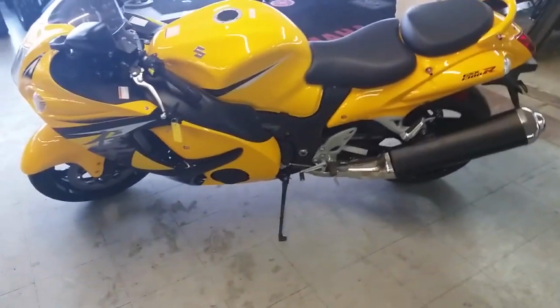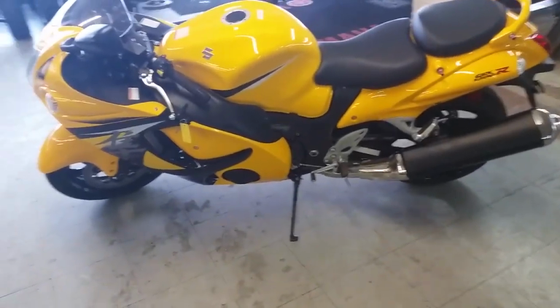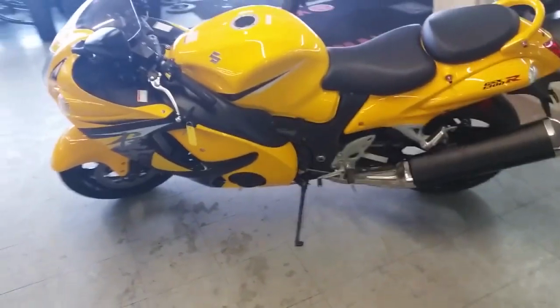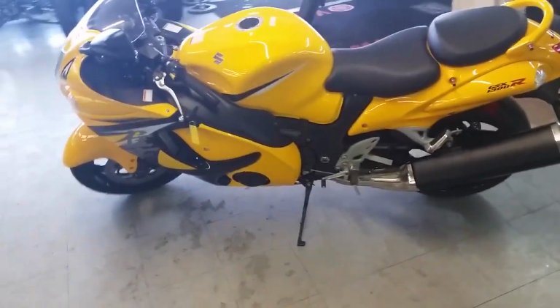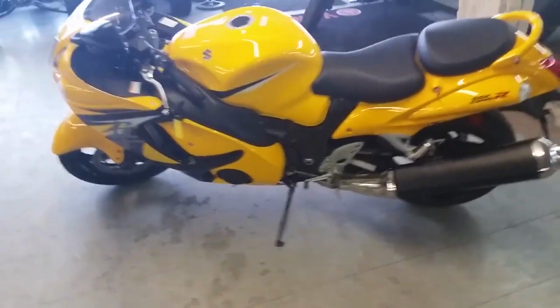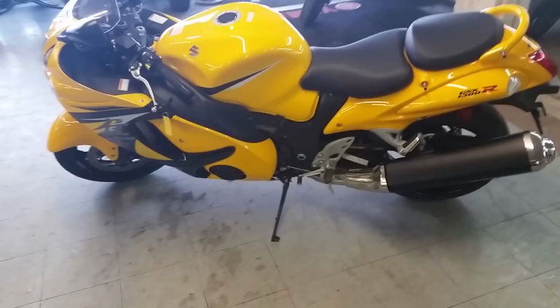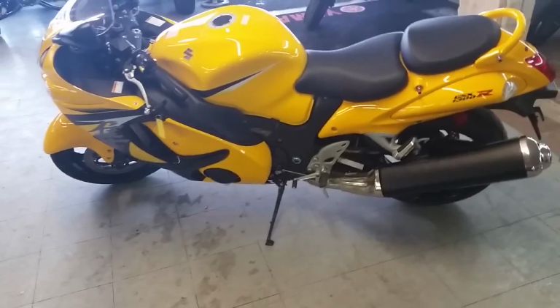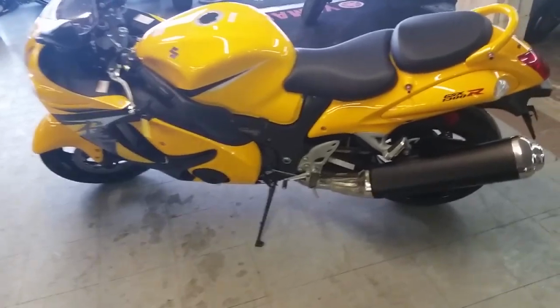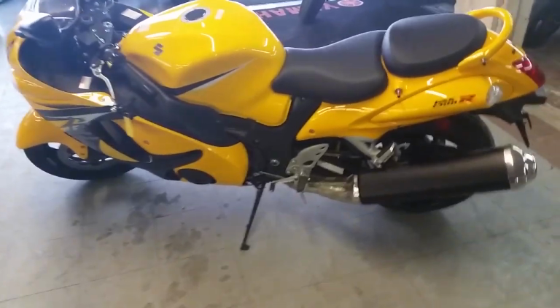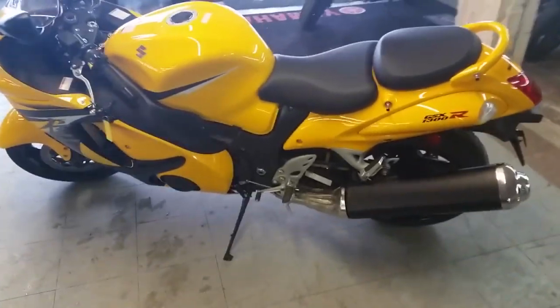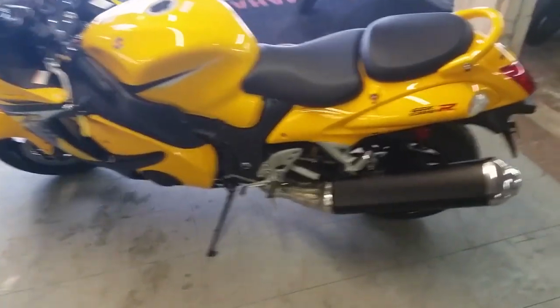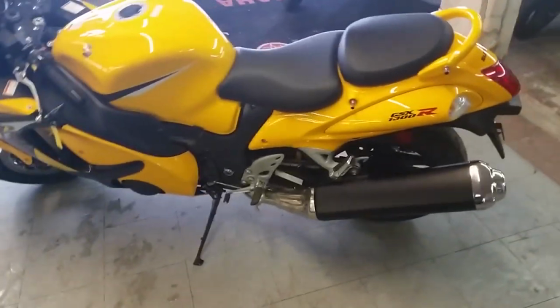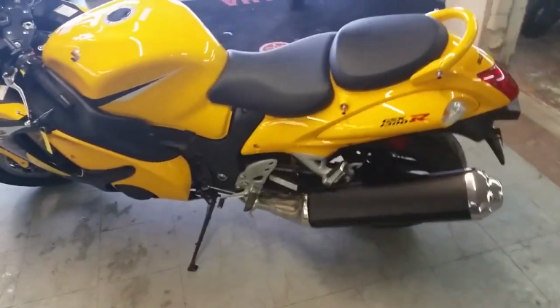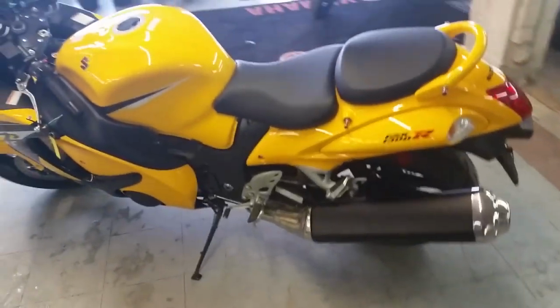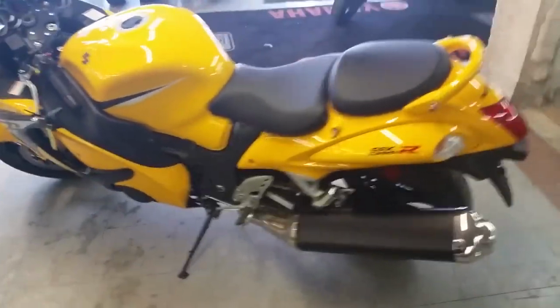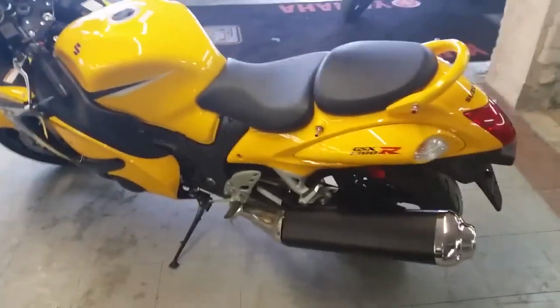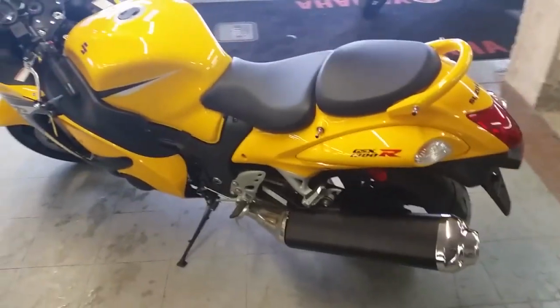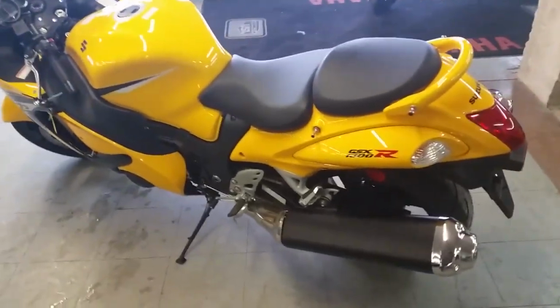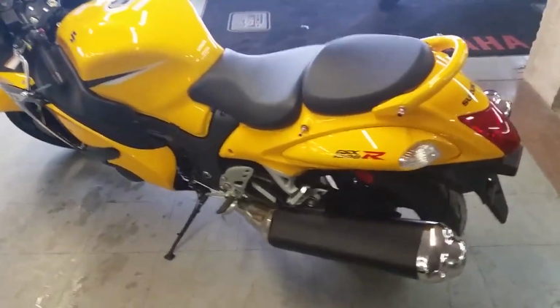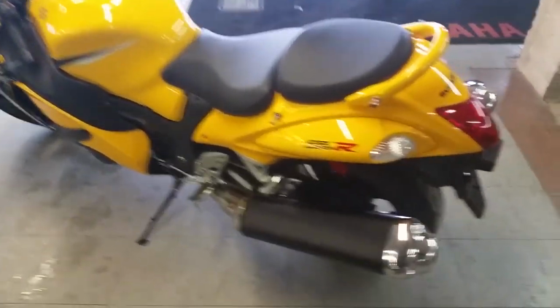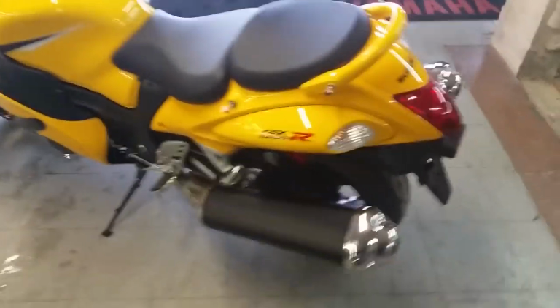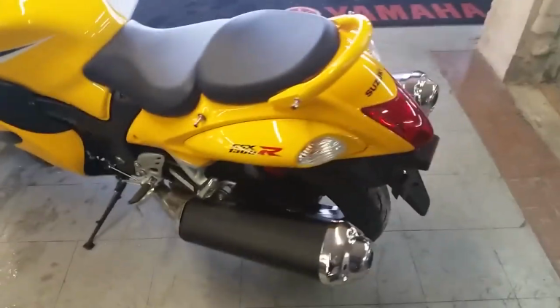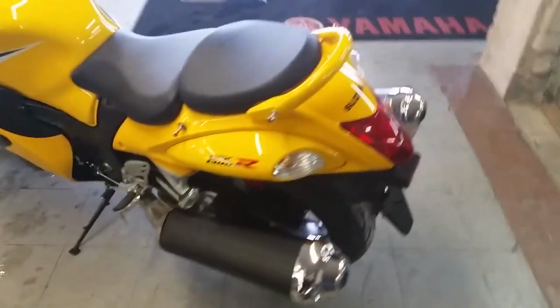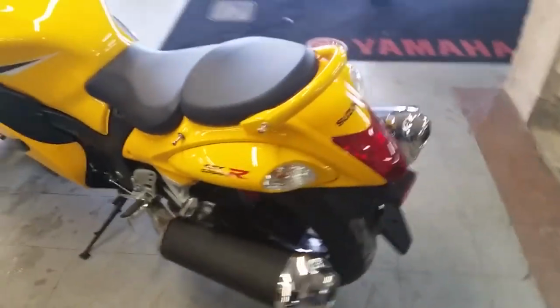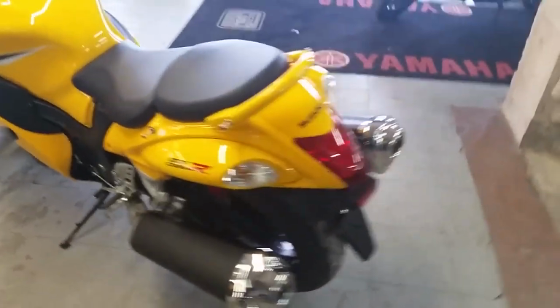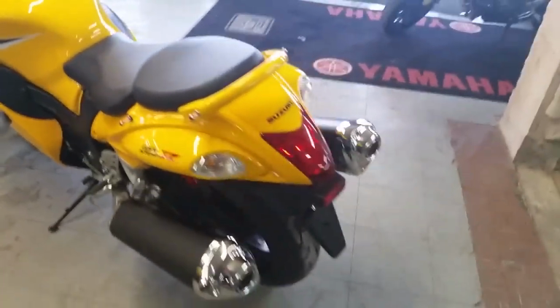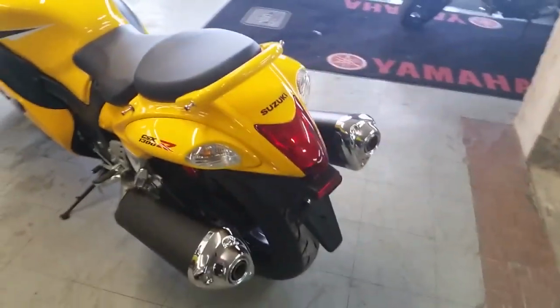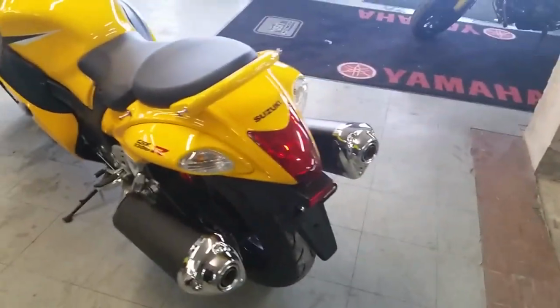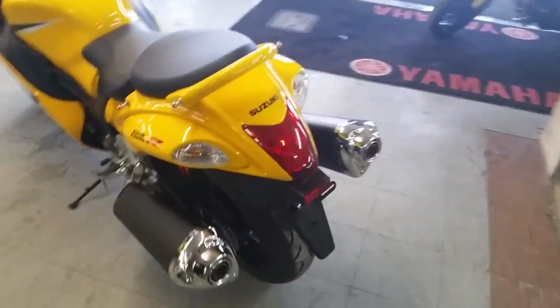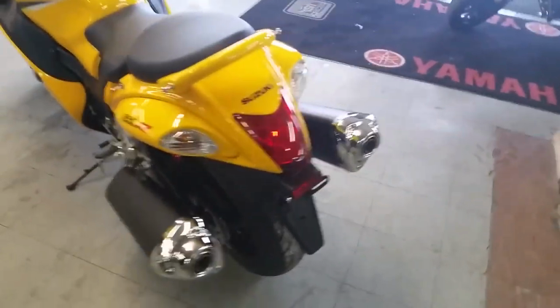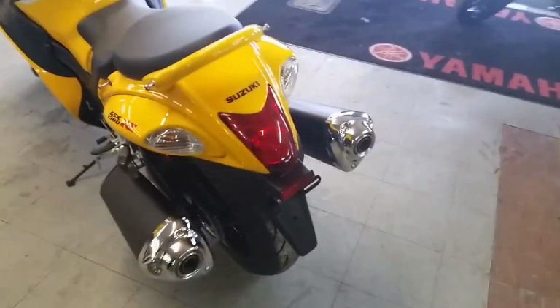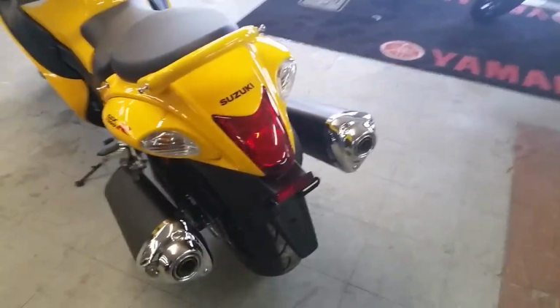Comes in pearl yellow. It's got zero miles. This is one sharp Busa. It includes a two year warranty.